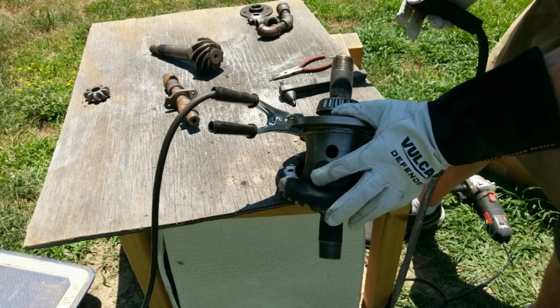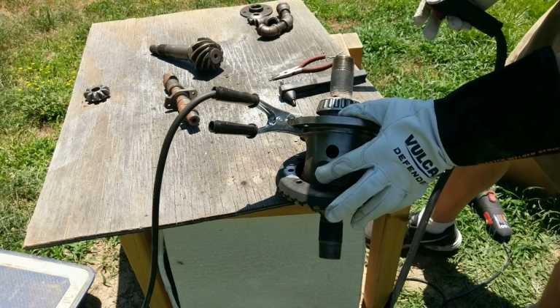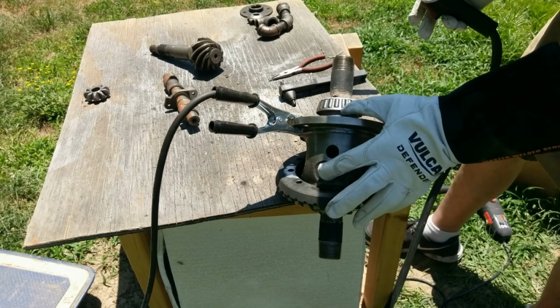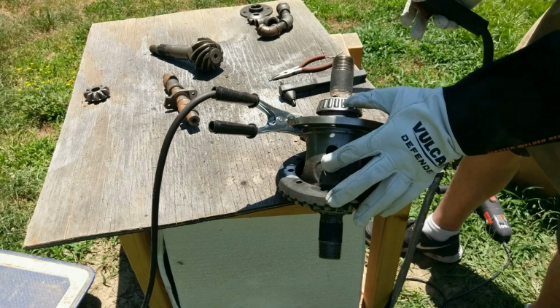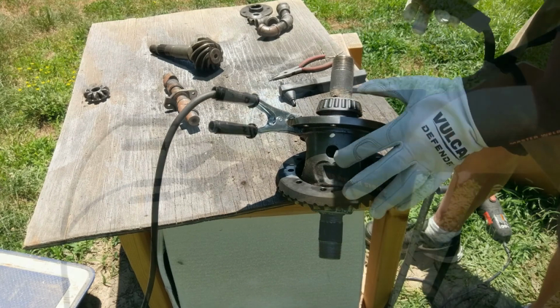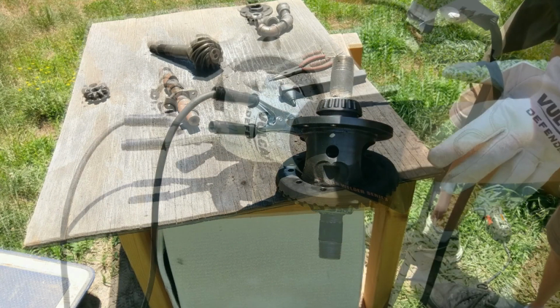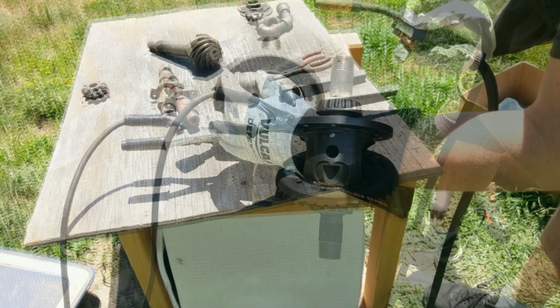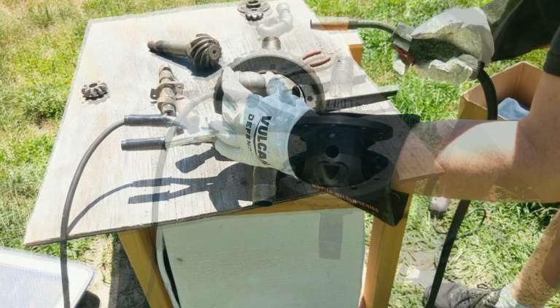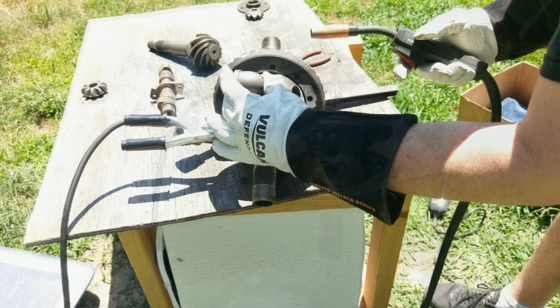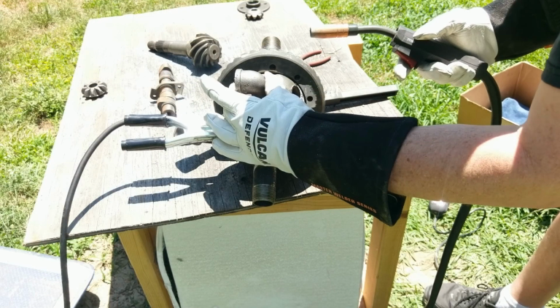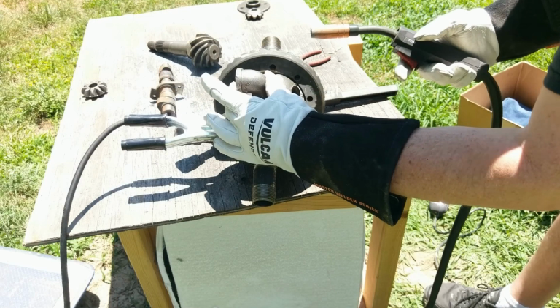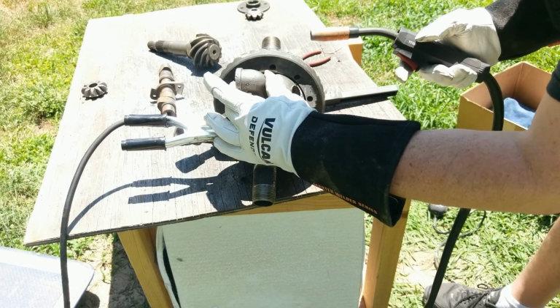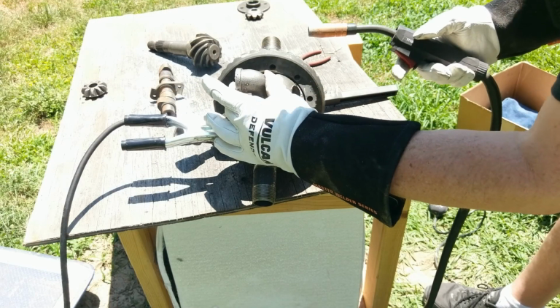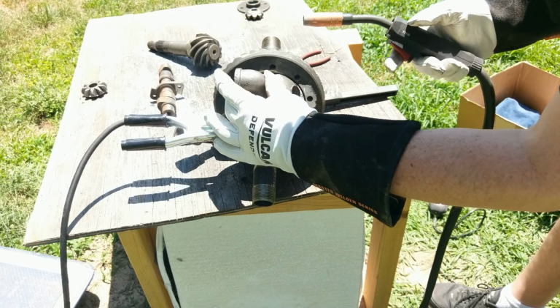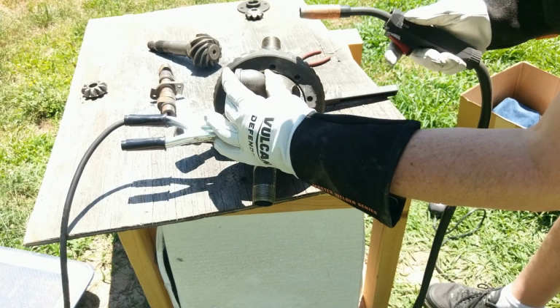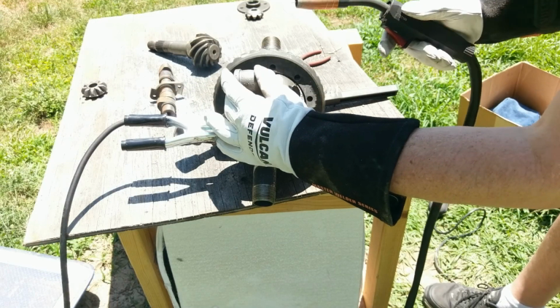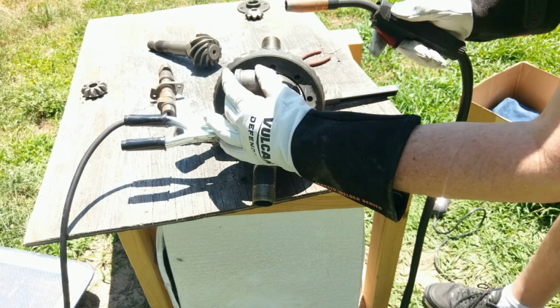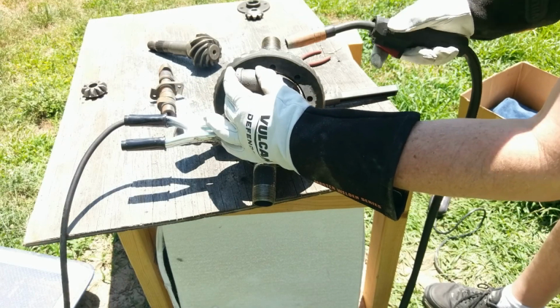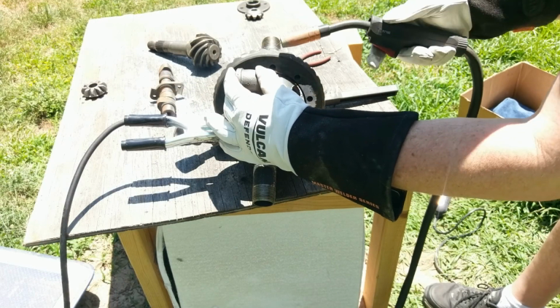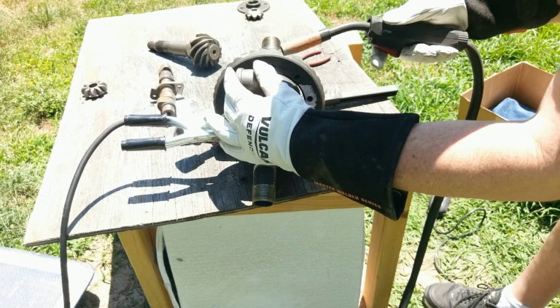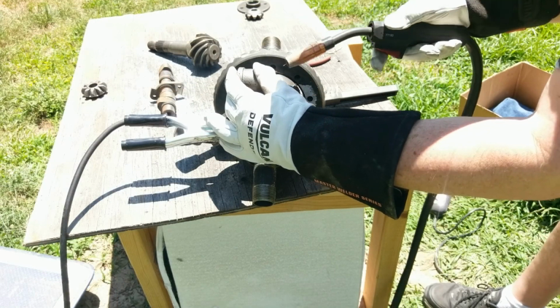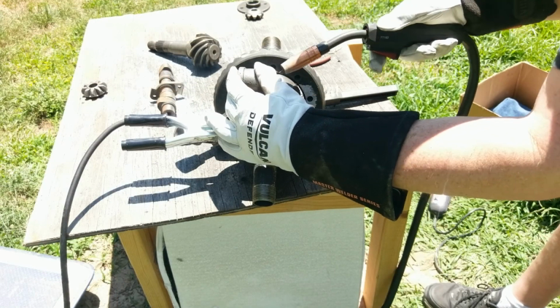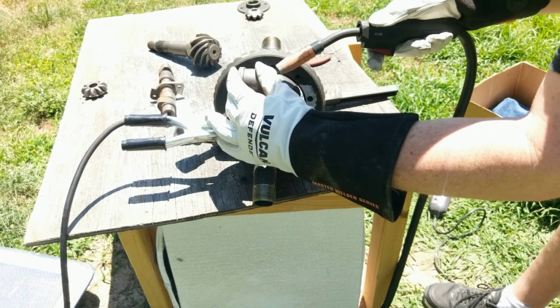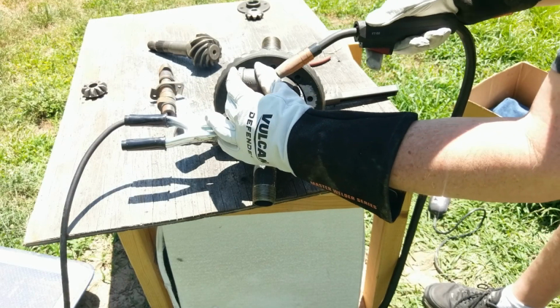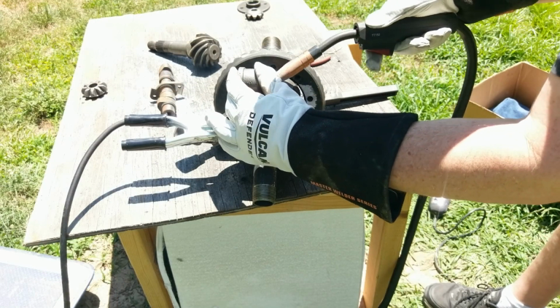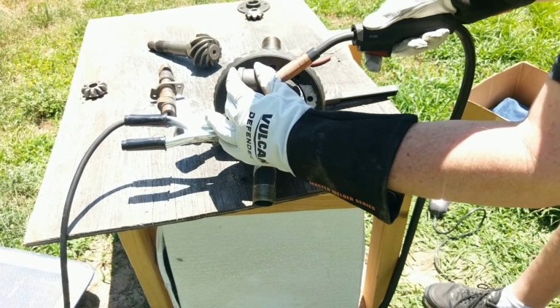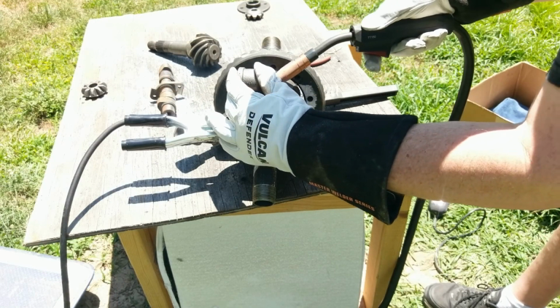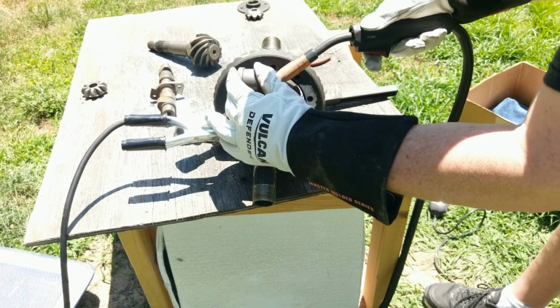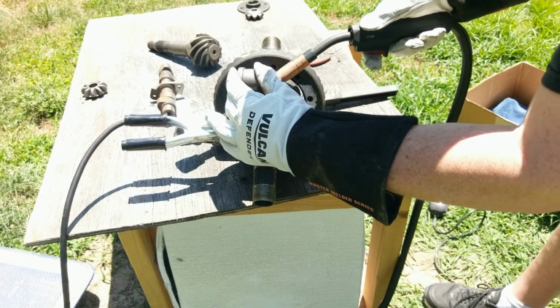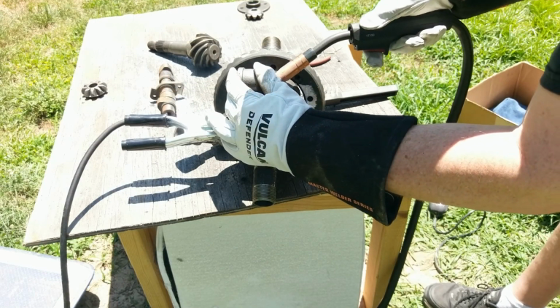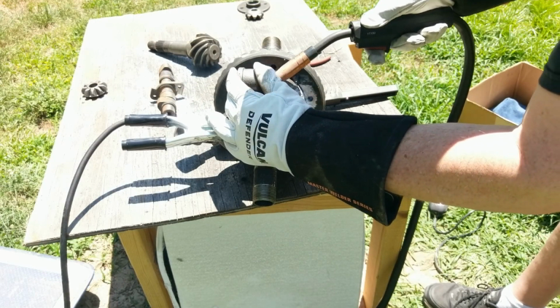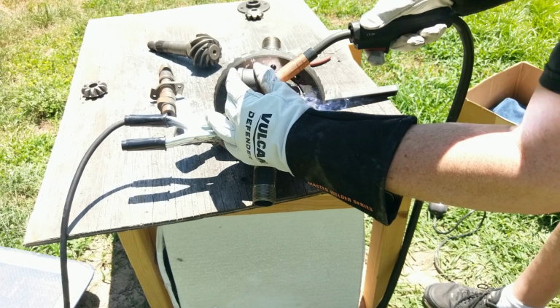I welded some industrial piping for the neck and the waist as well as the arms and shoulders.